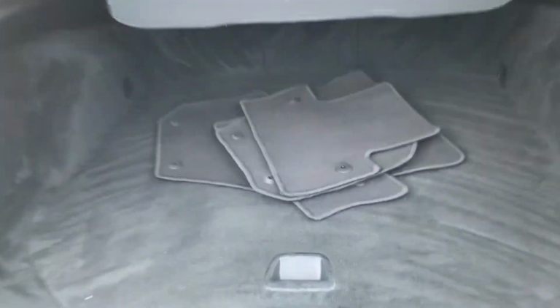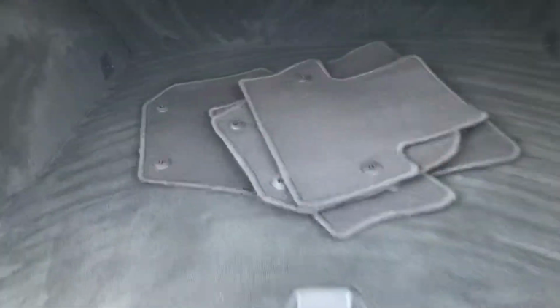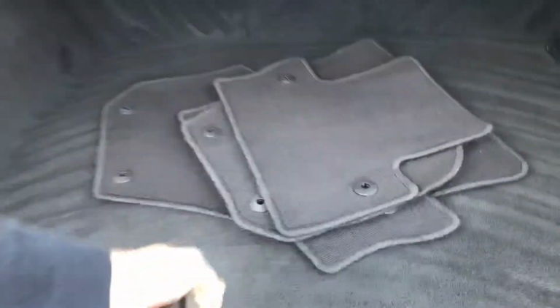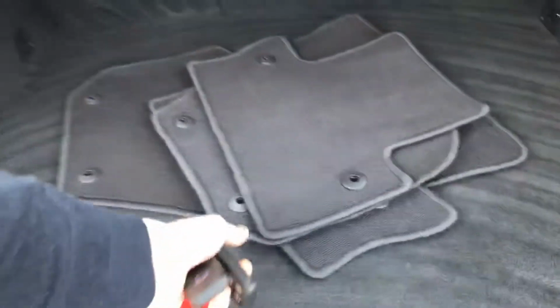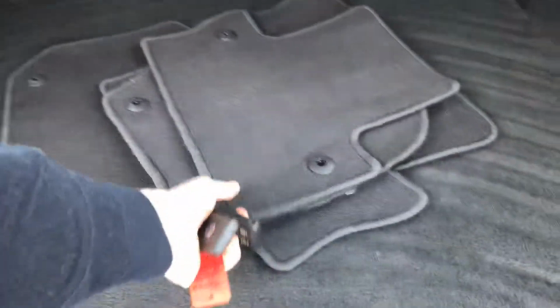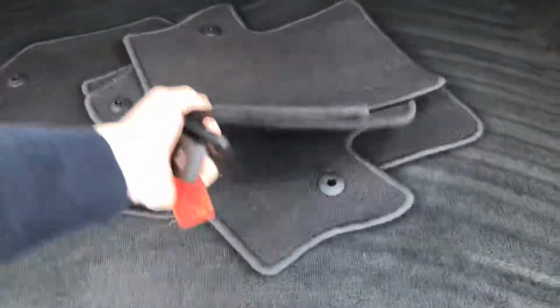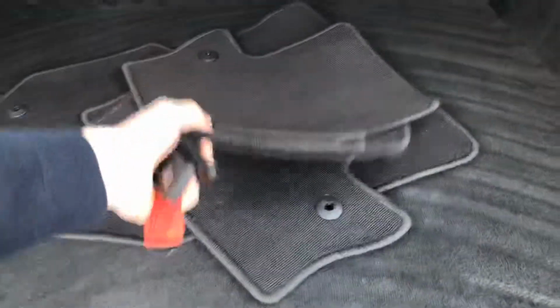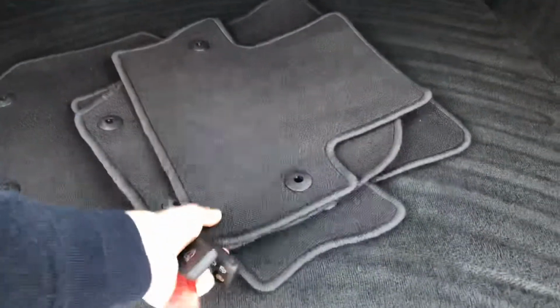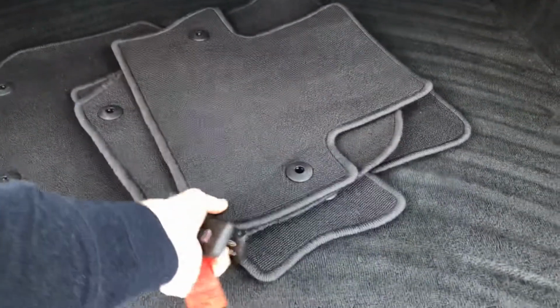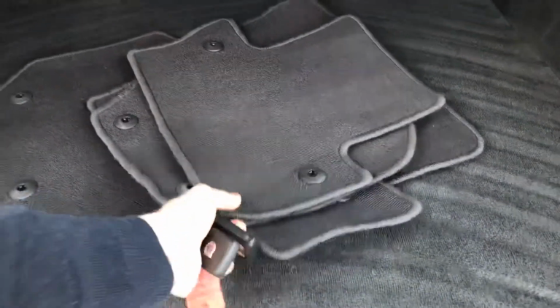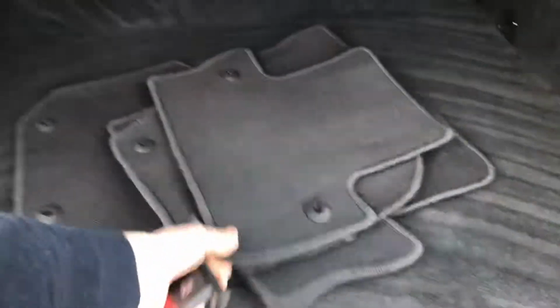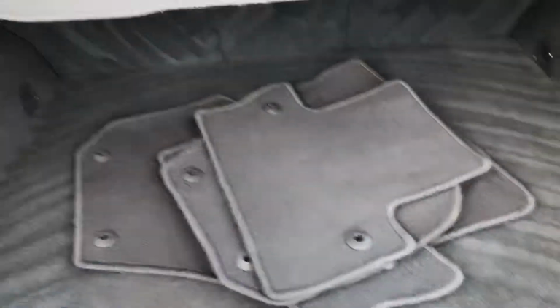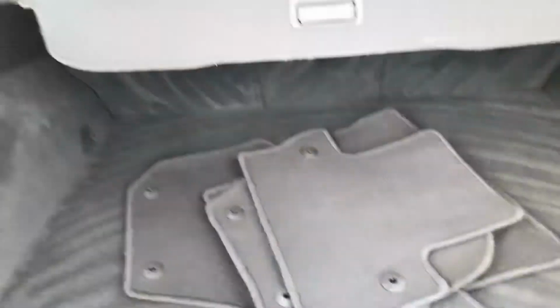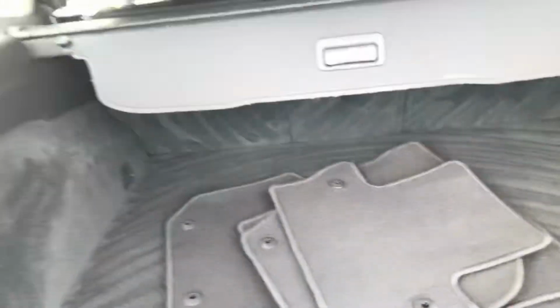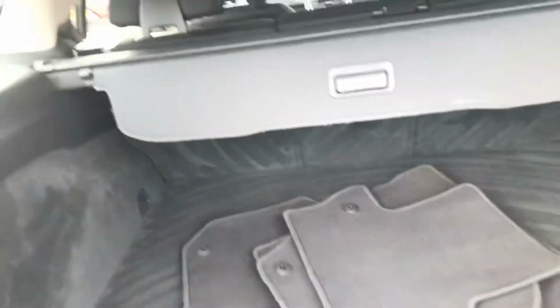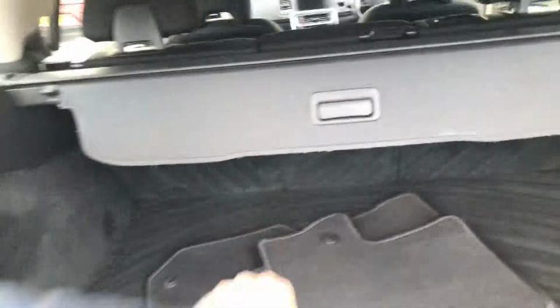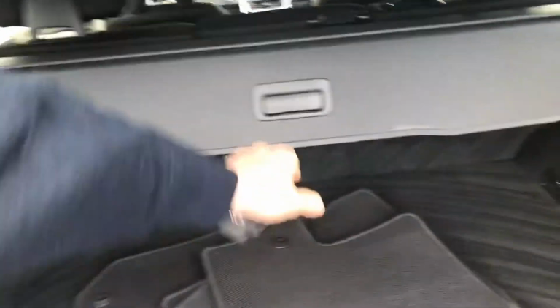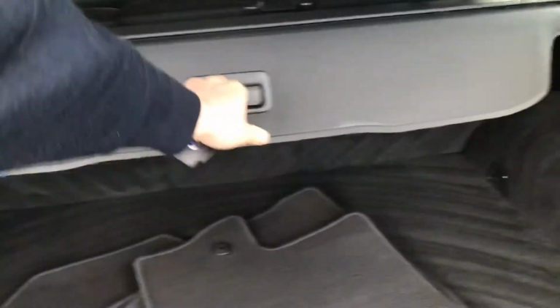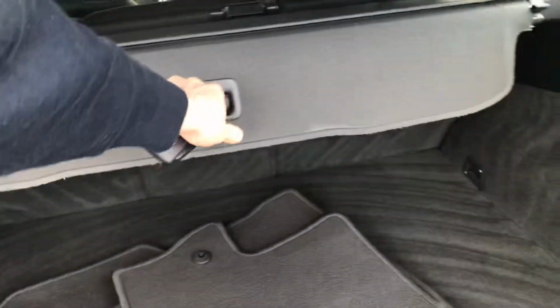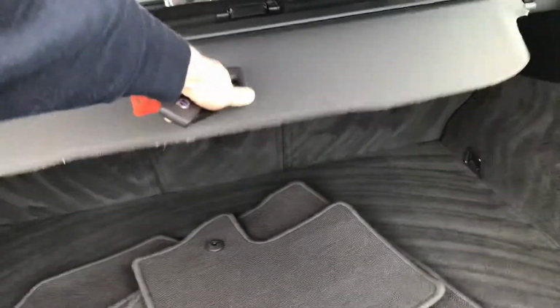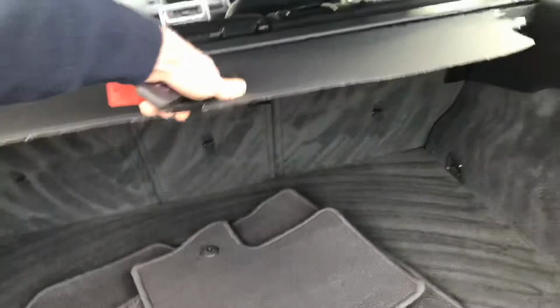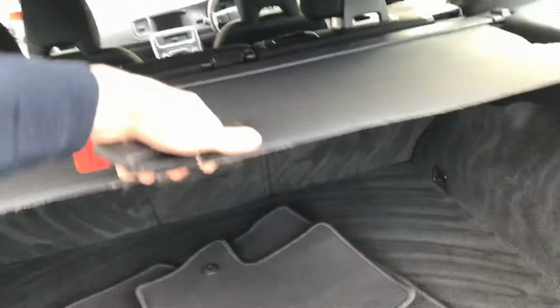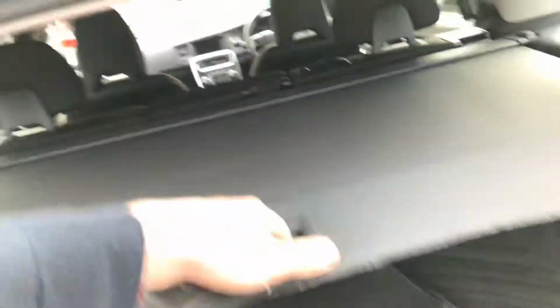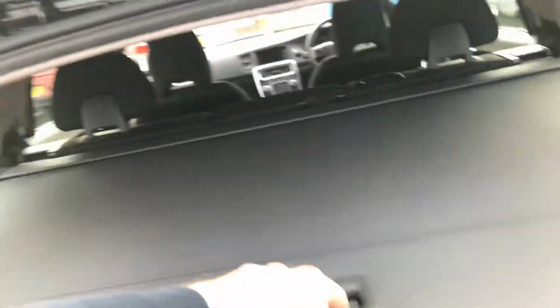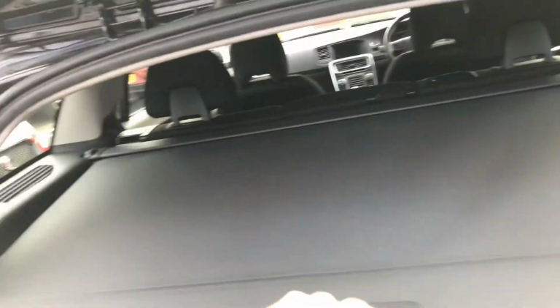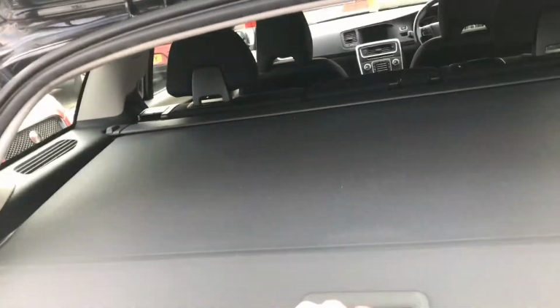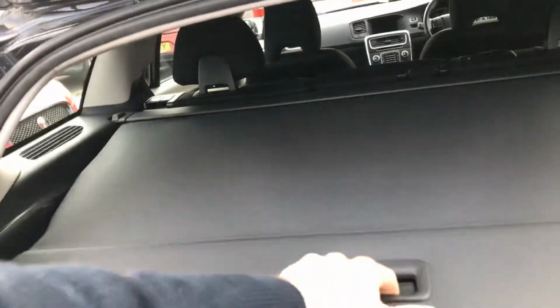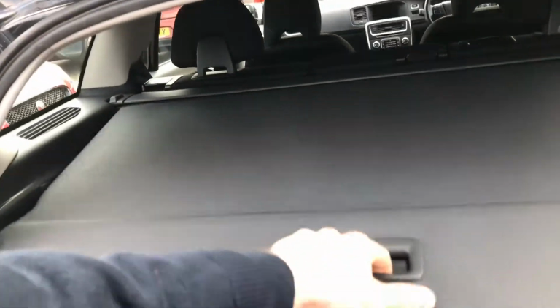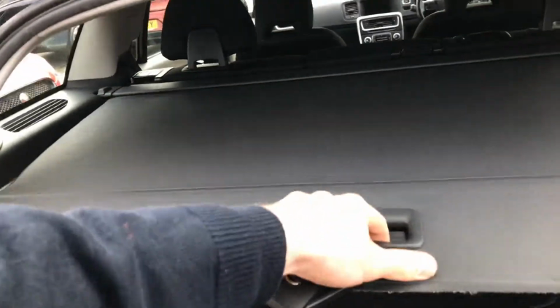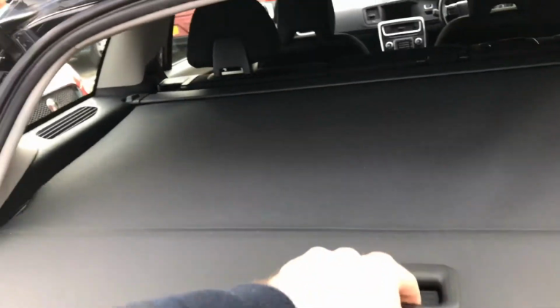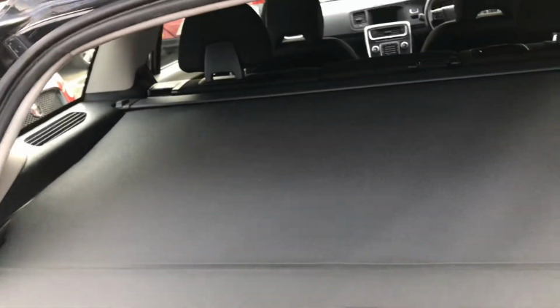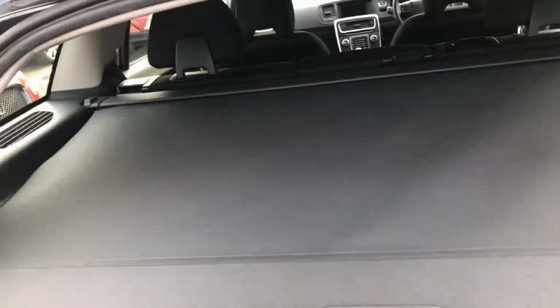Inside, the mats have just been taken out ready for the car to go through a final valet. We've also got the pull-out parcel shelf to cover up any shopping.